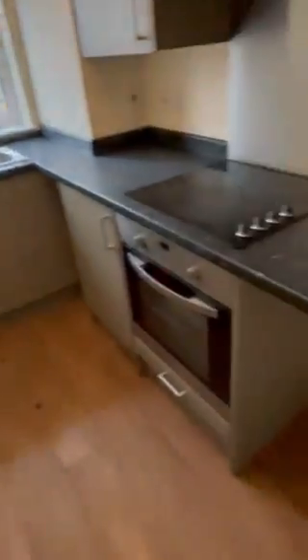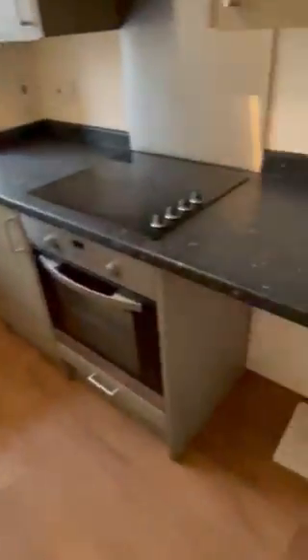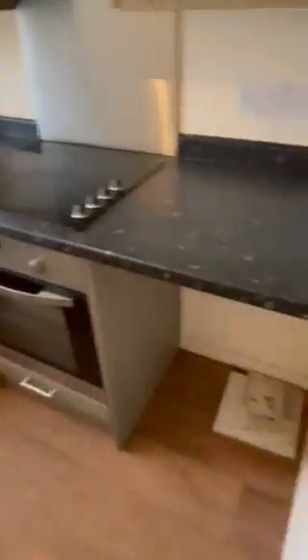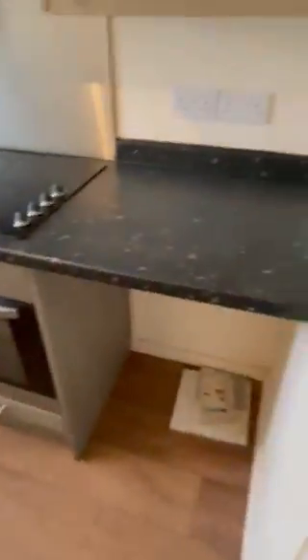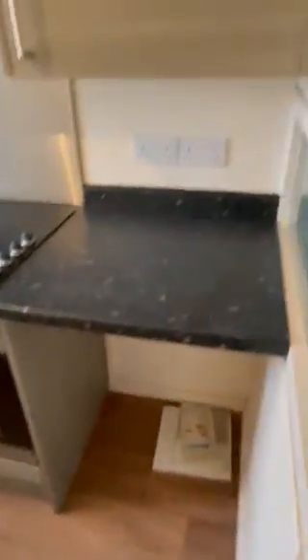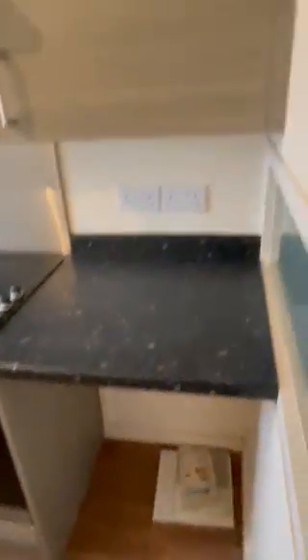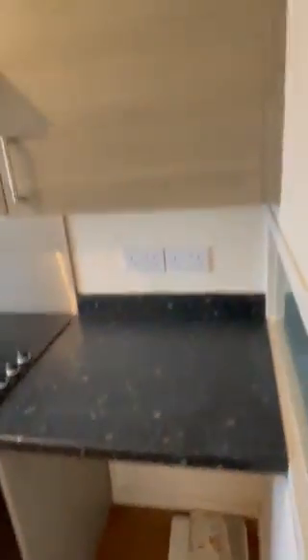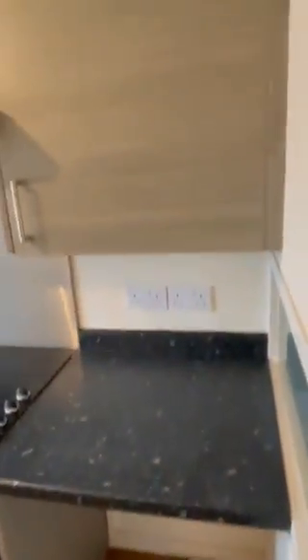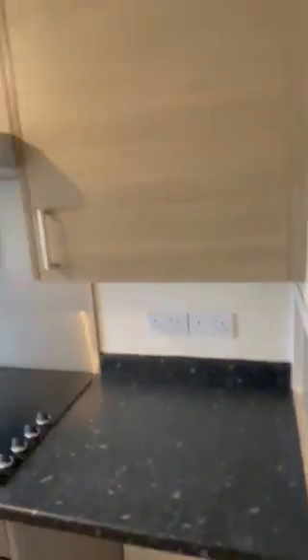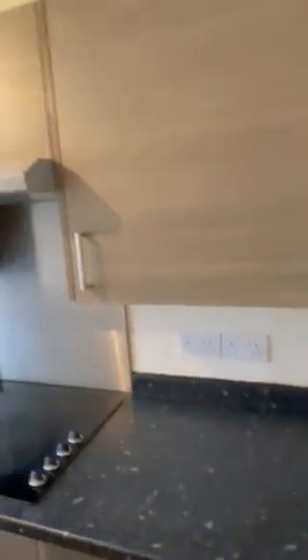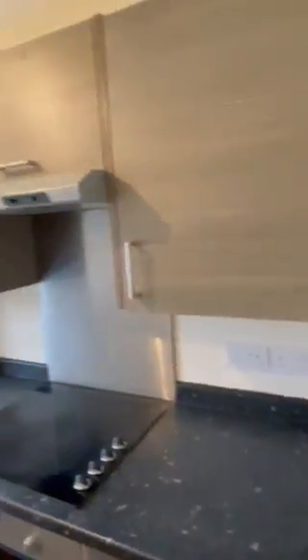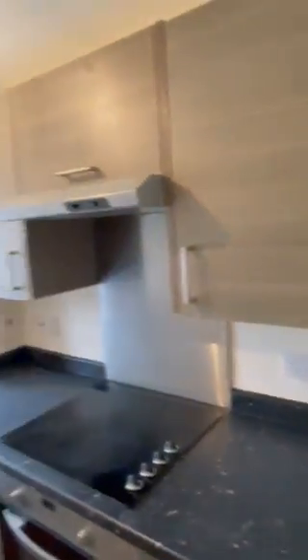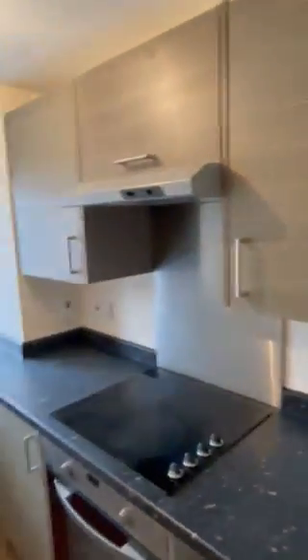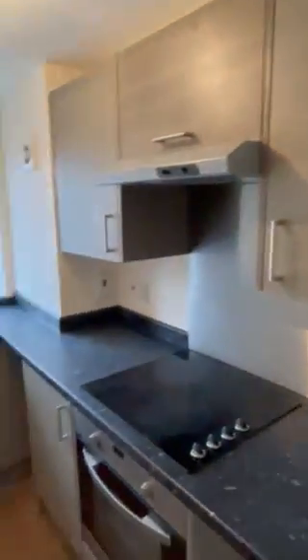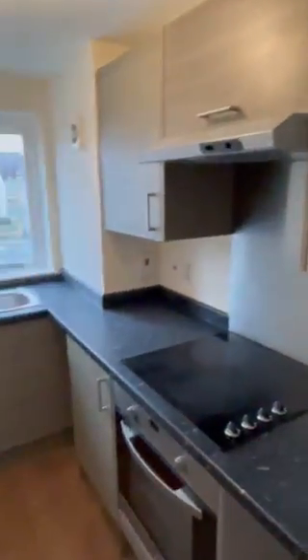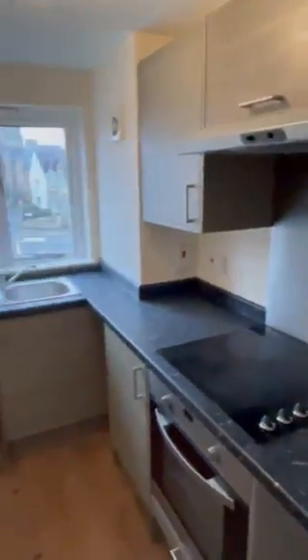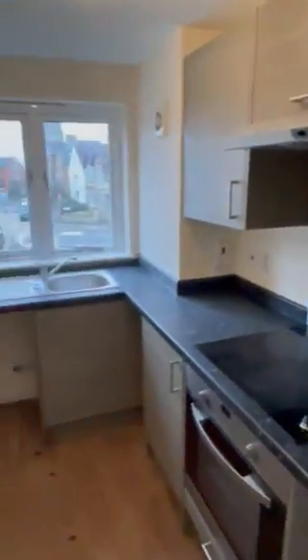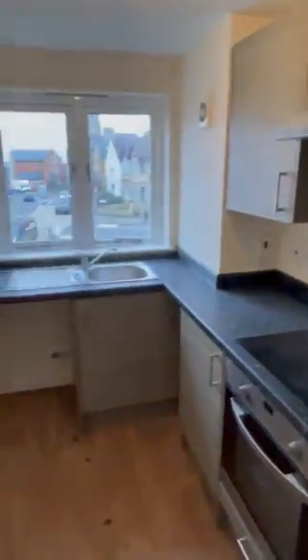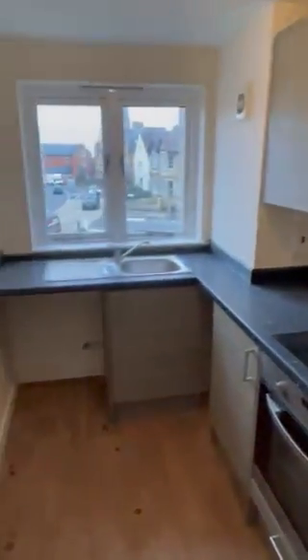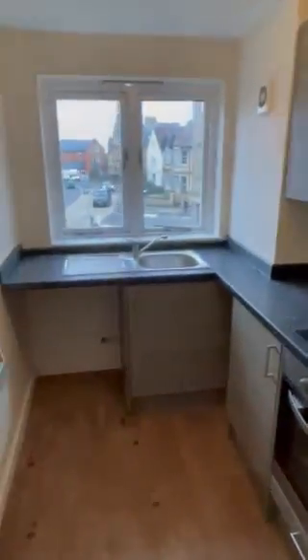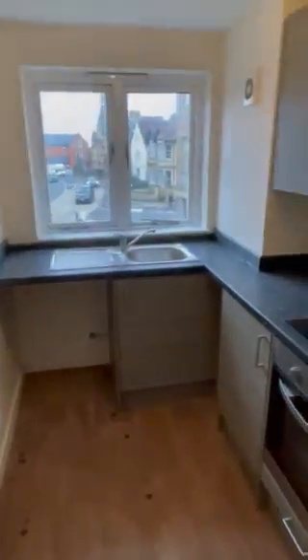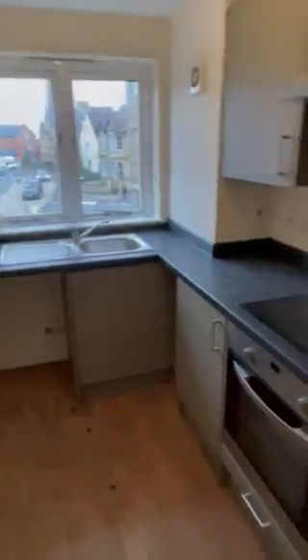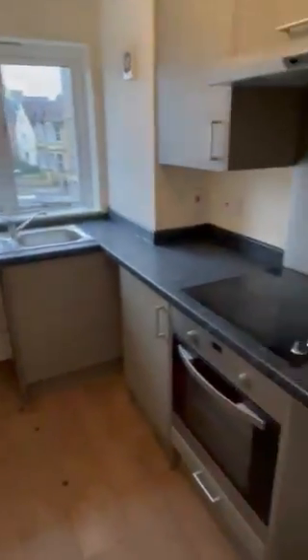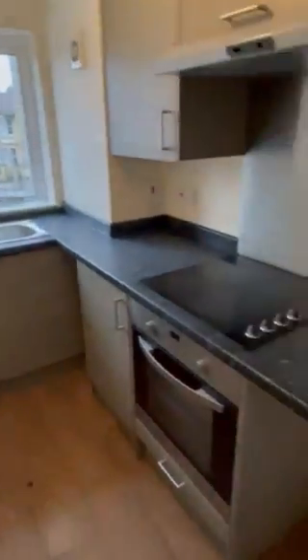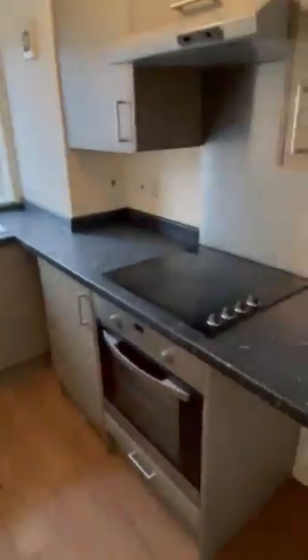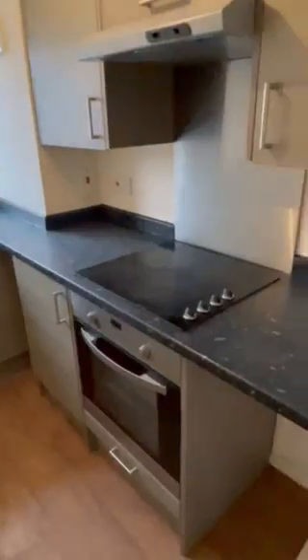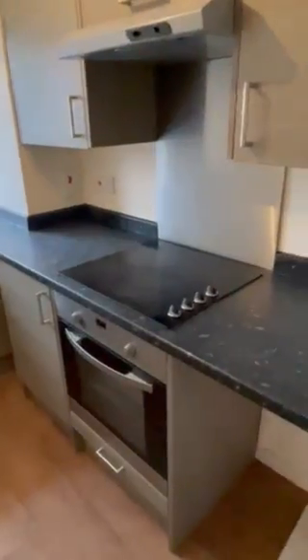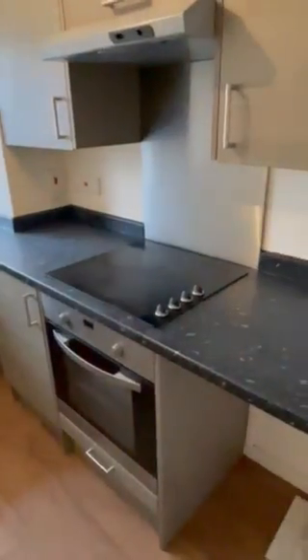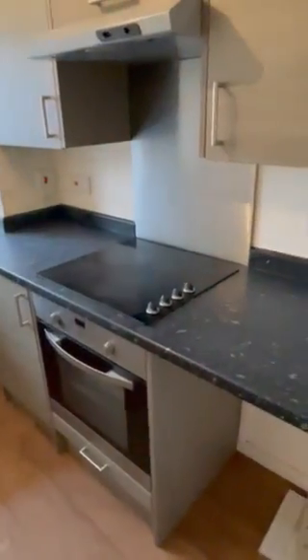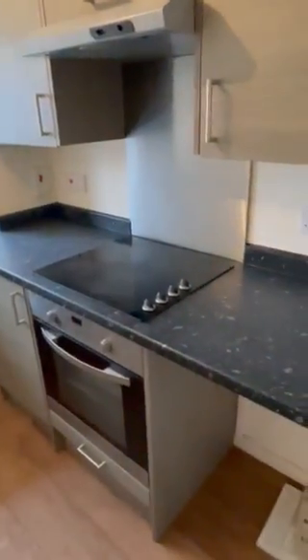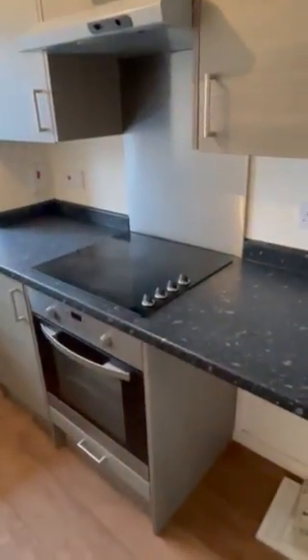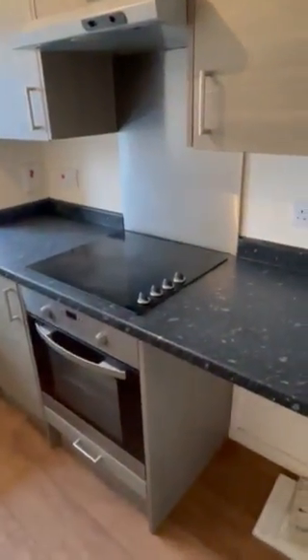Then we come through into the modern kitchen, with the integral hob and cooker there.